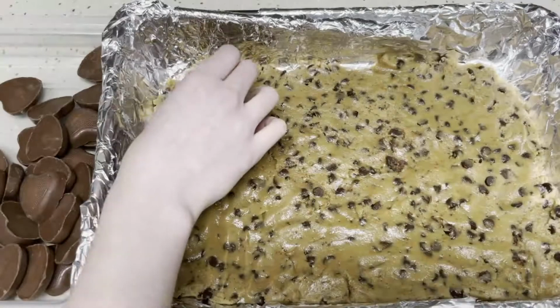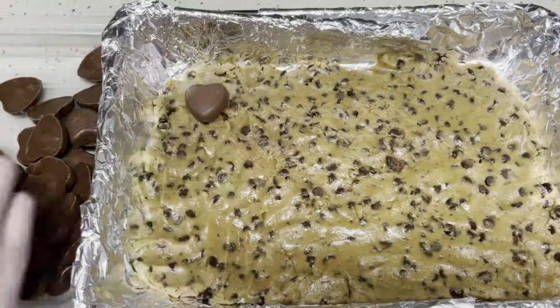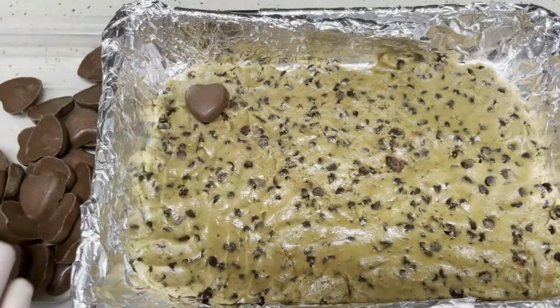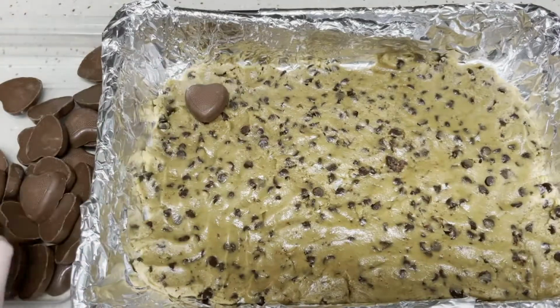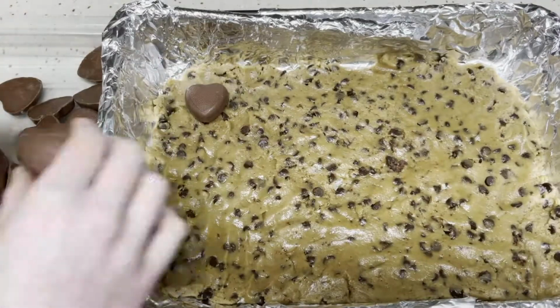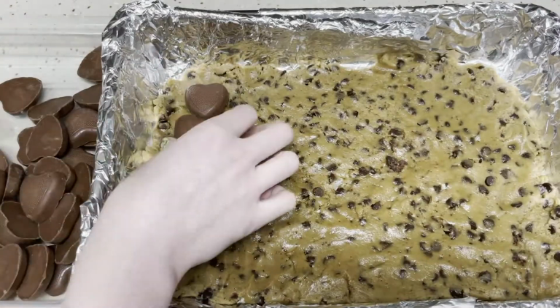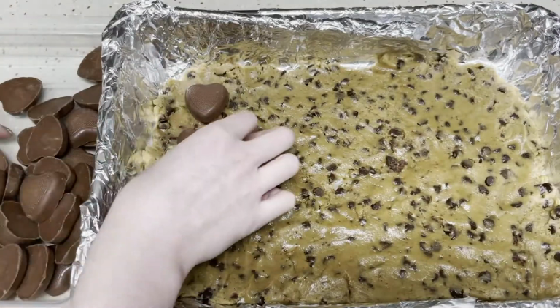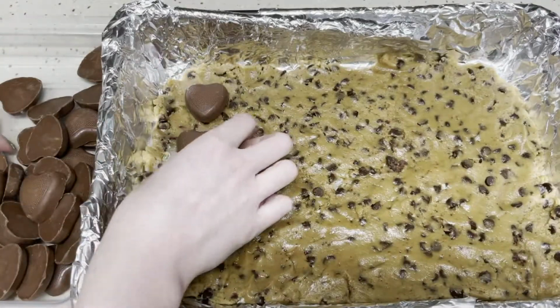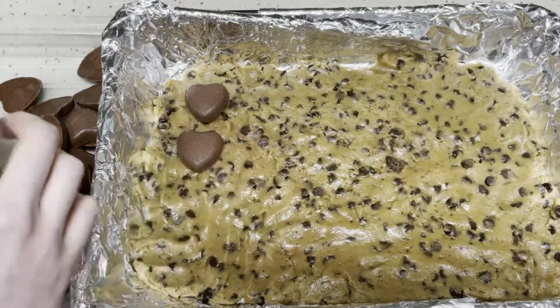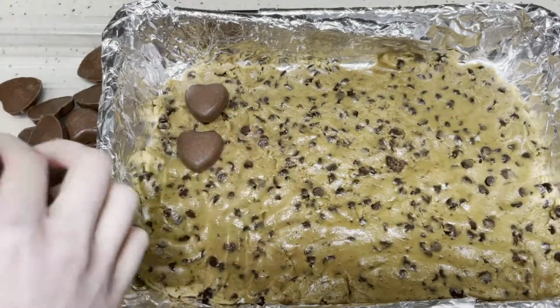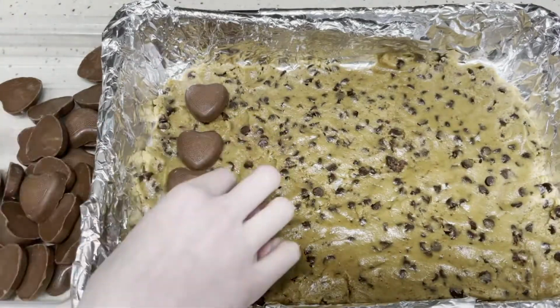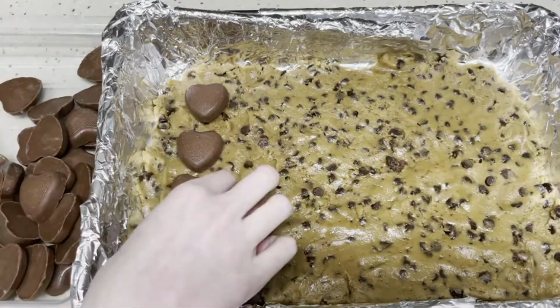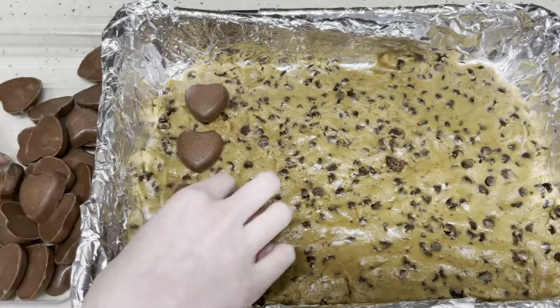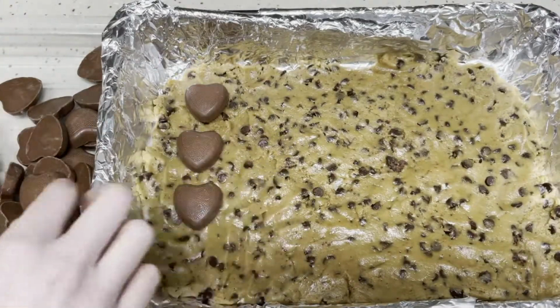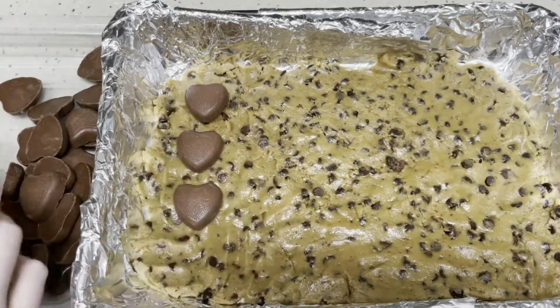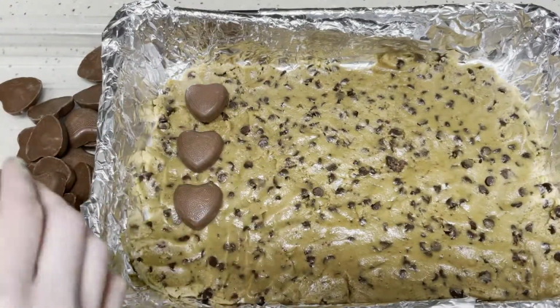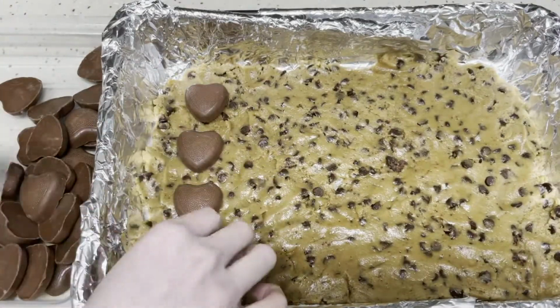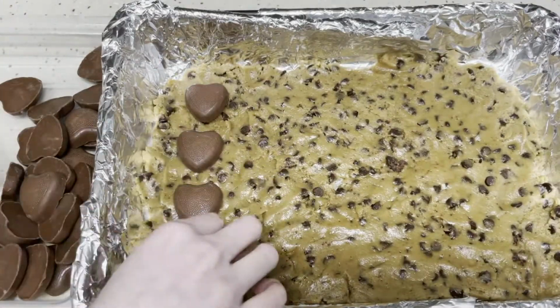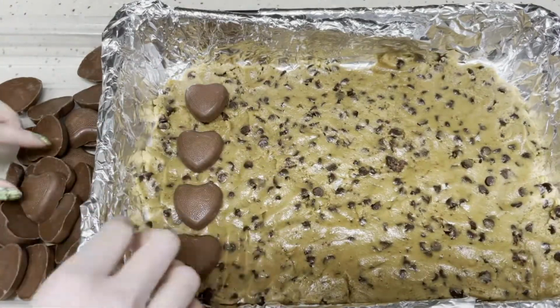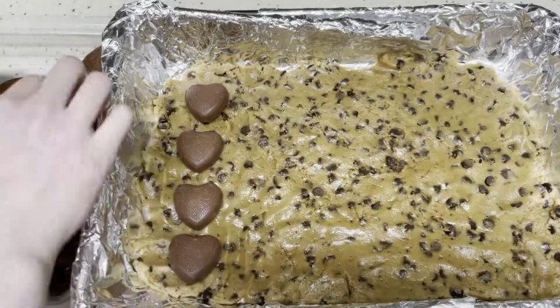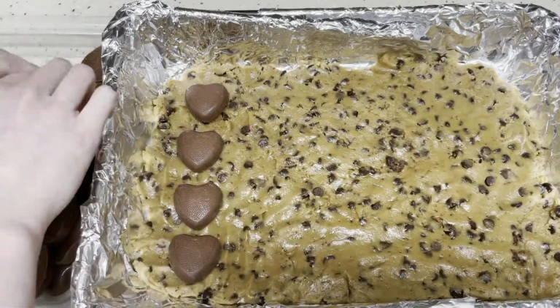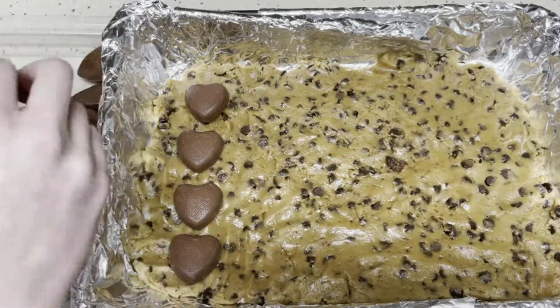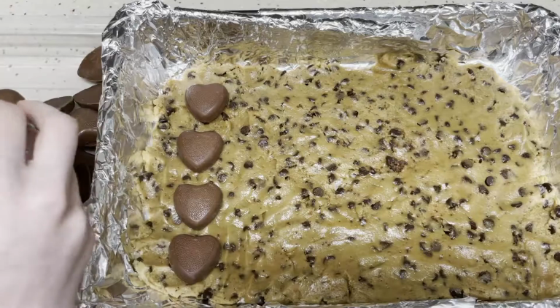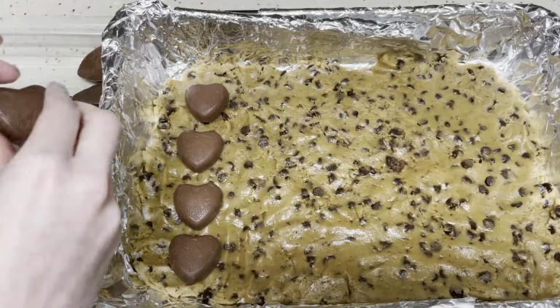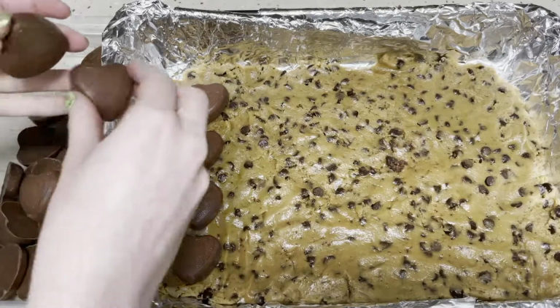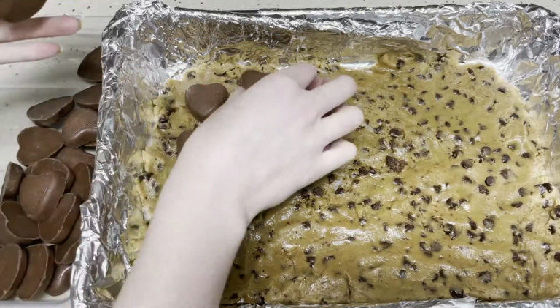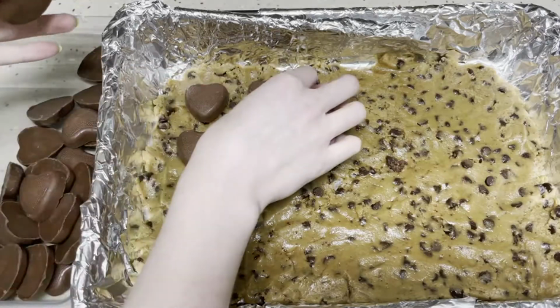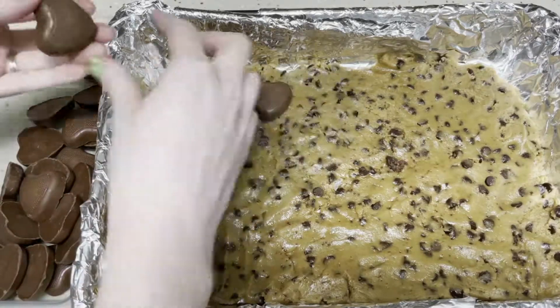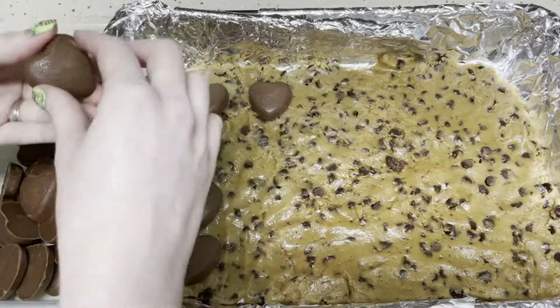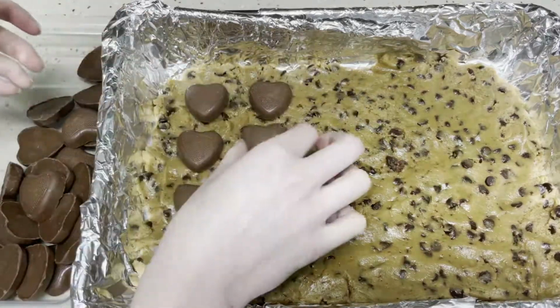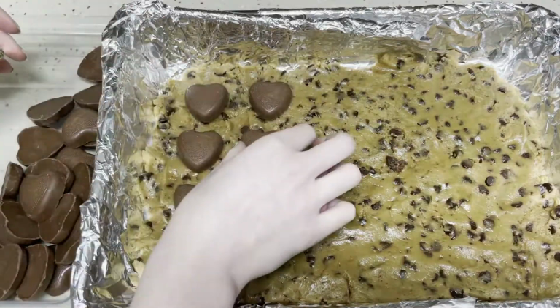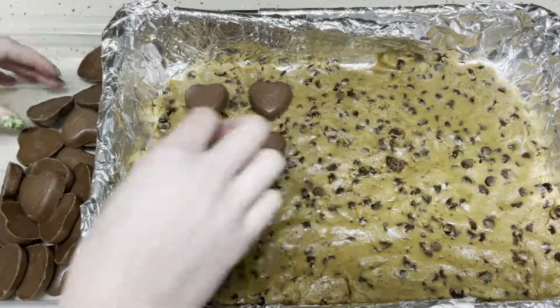After you press your cookie dough into your pan, you place your Reese's into the bottom evenly.